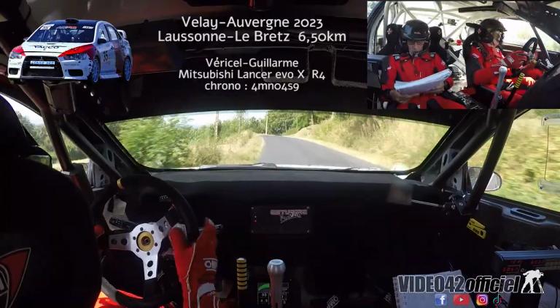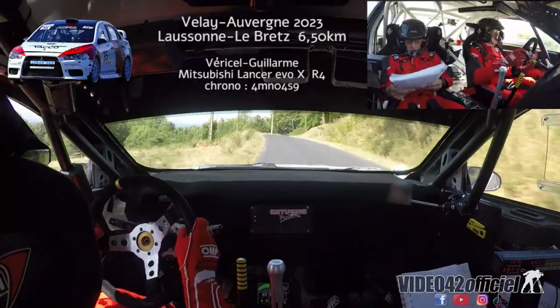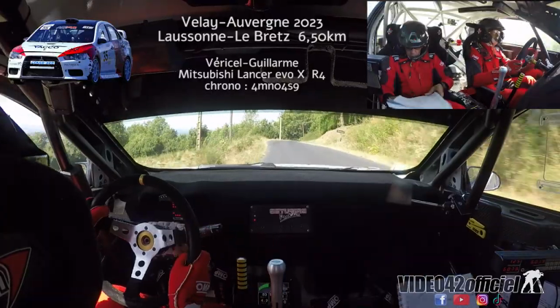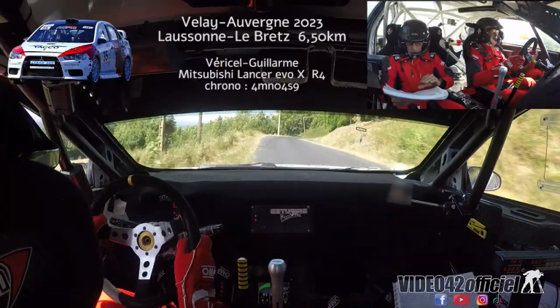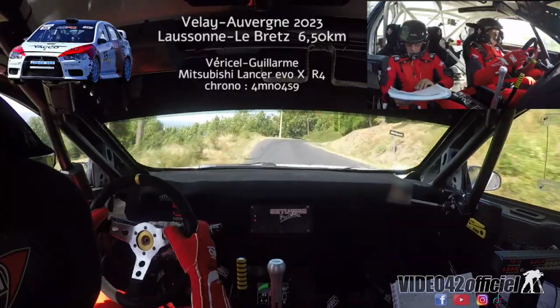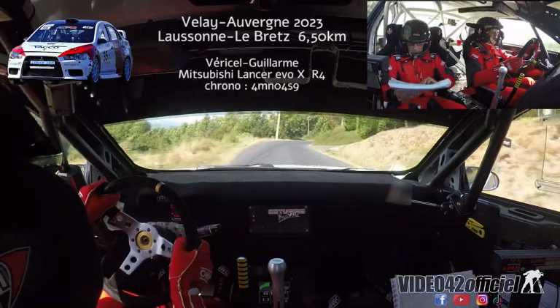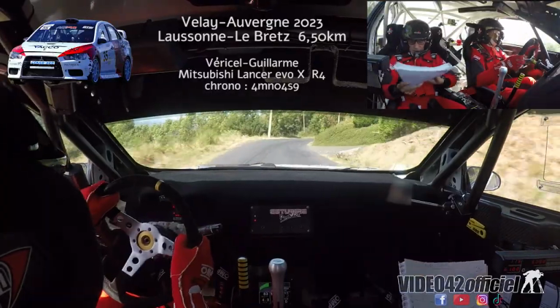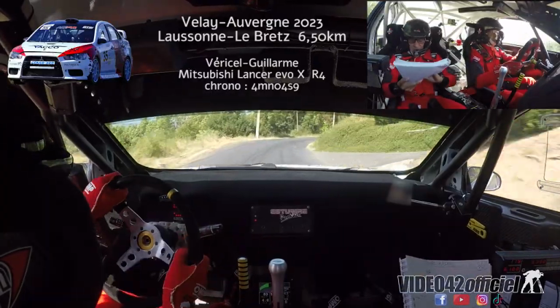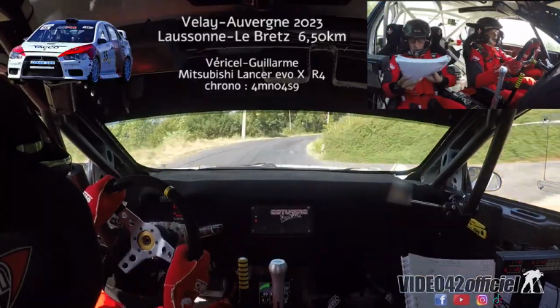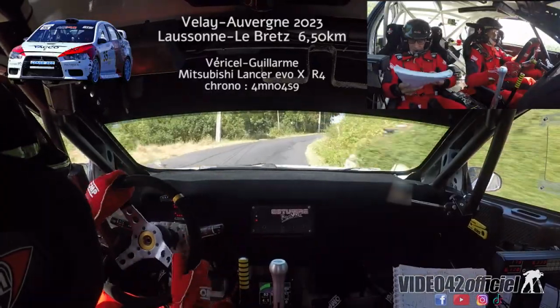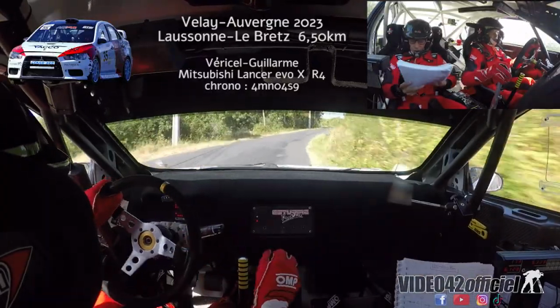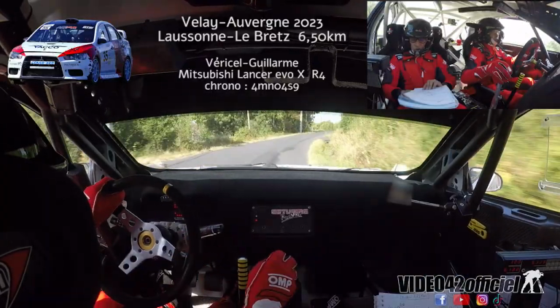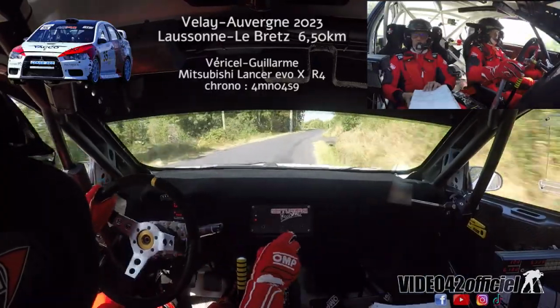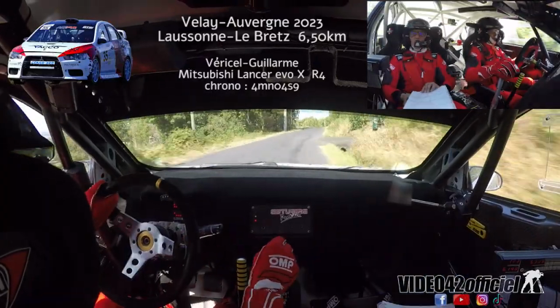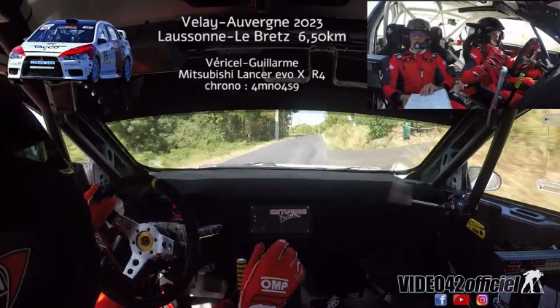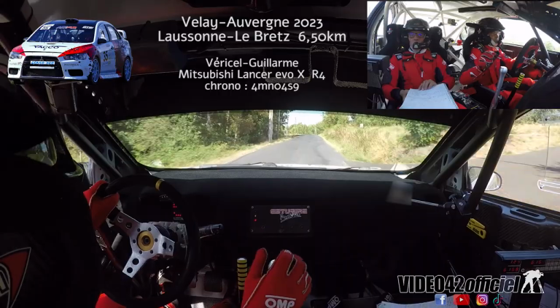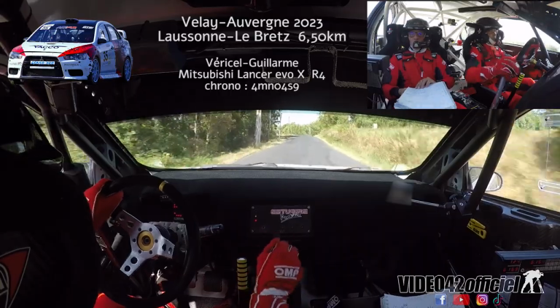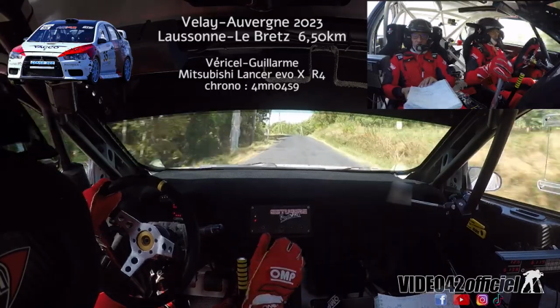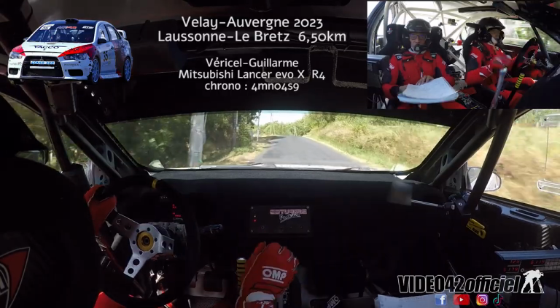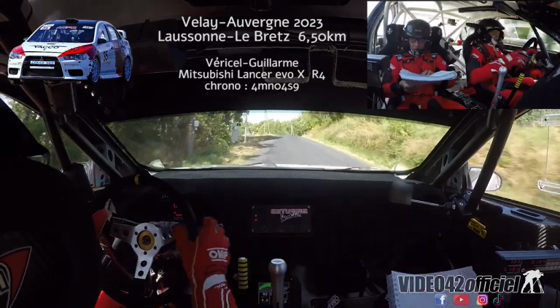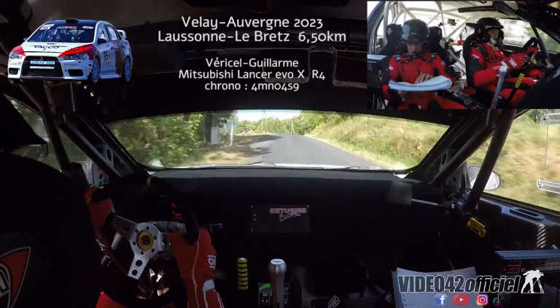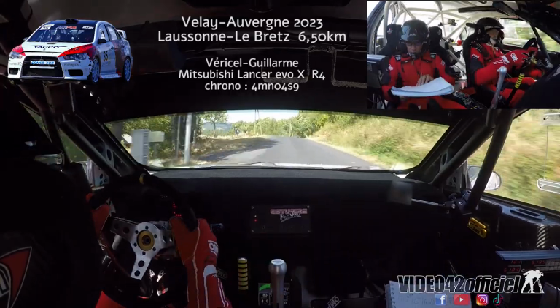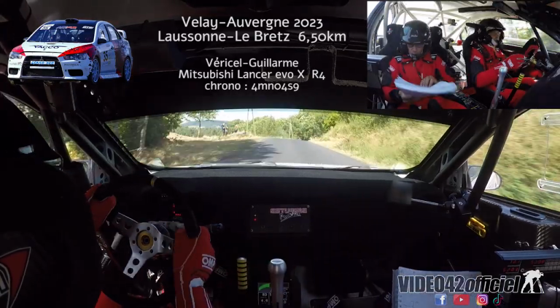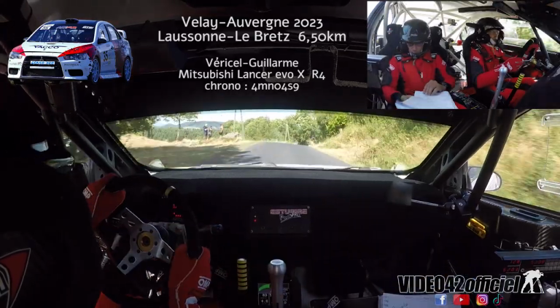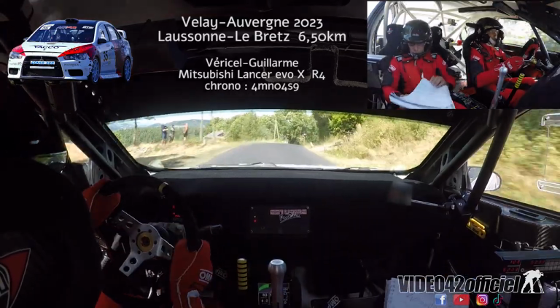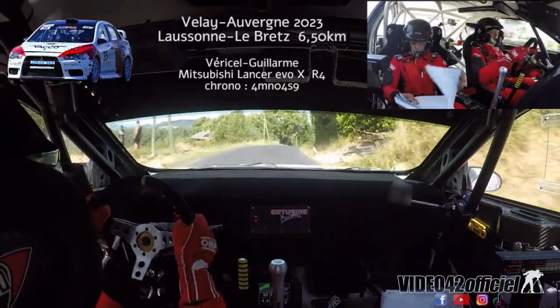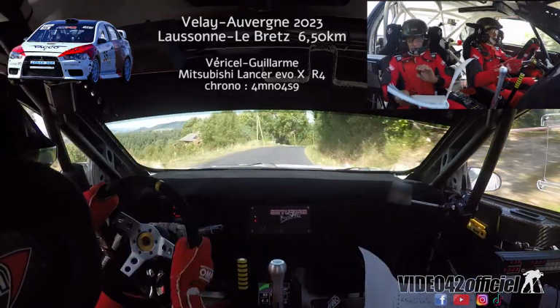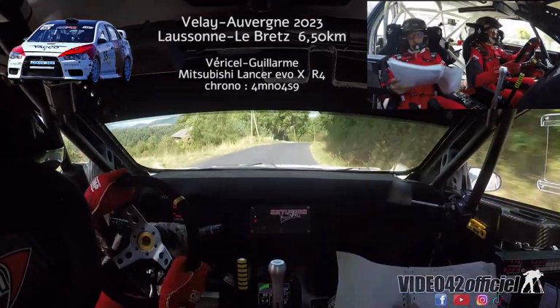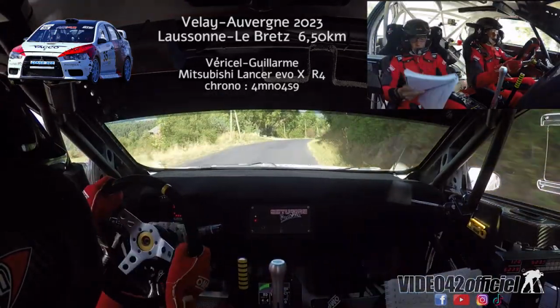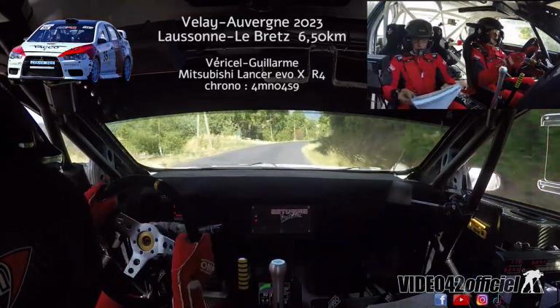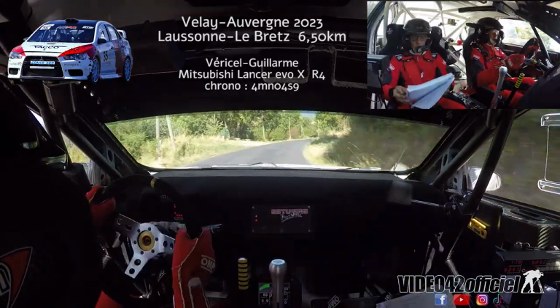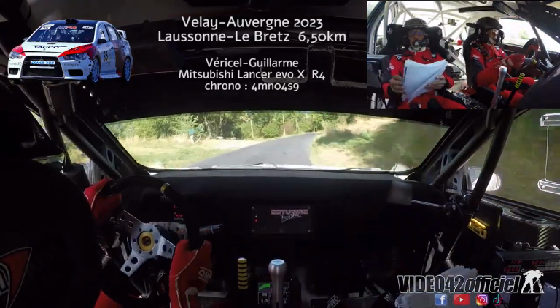Sur bosse 4, droite 4, fond. Bosse 4, droite 4, fond. Pour double droite 4, fond.